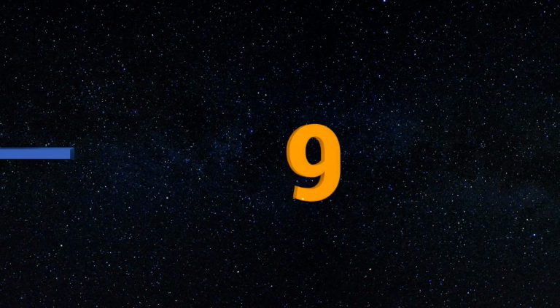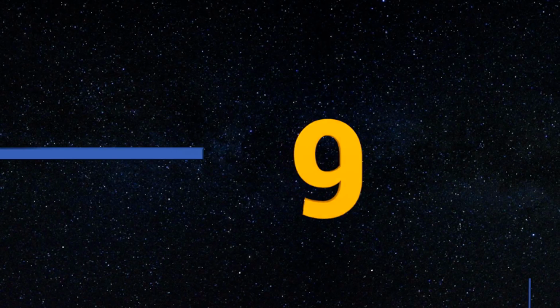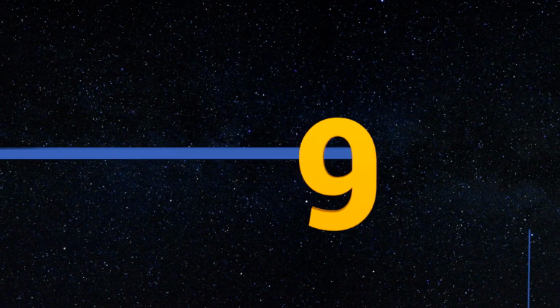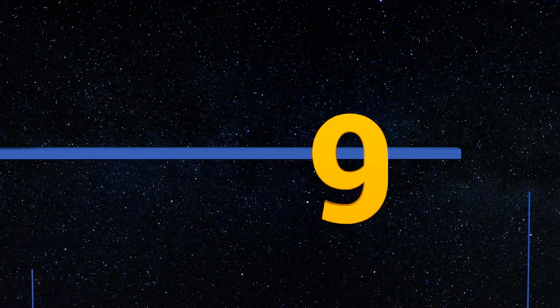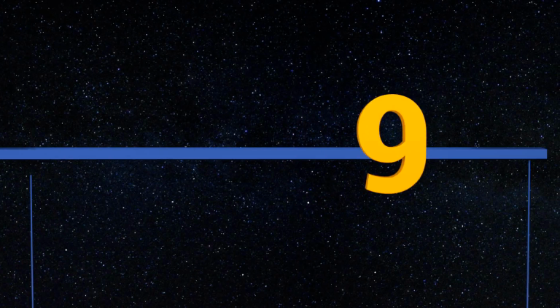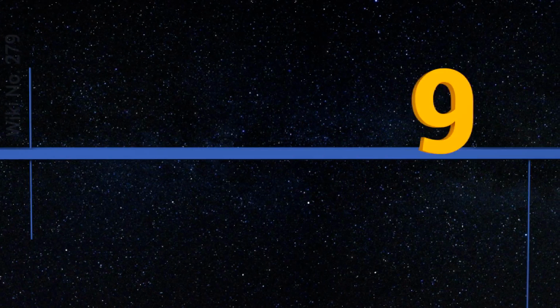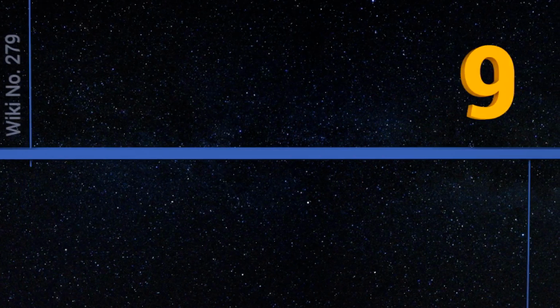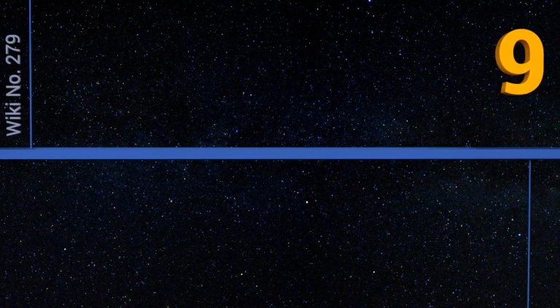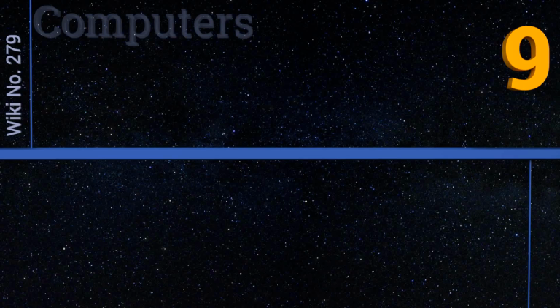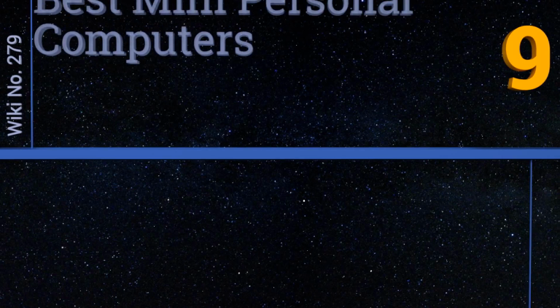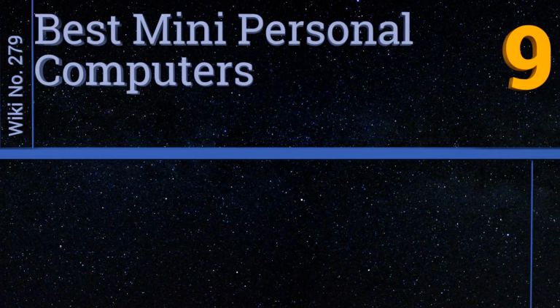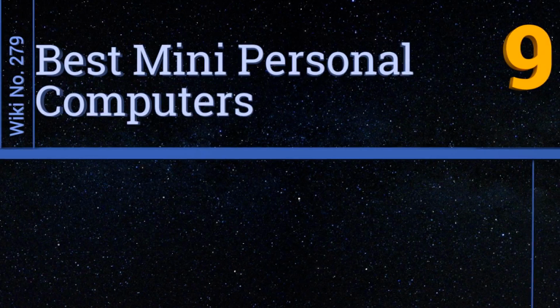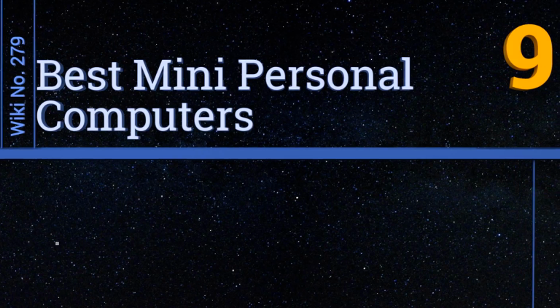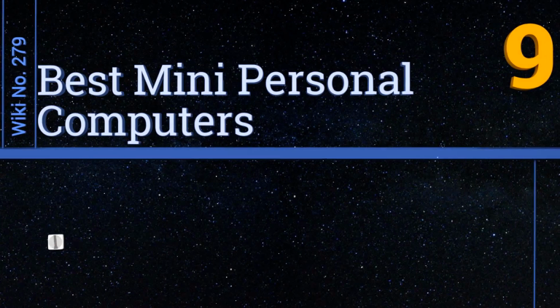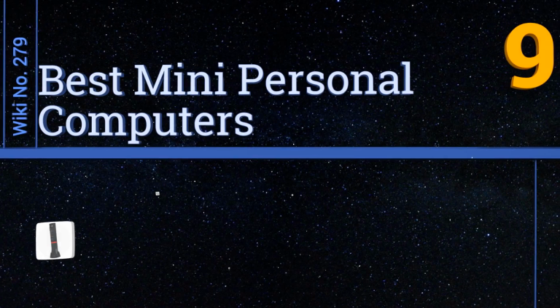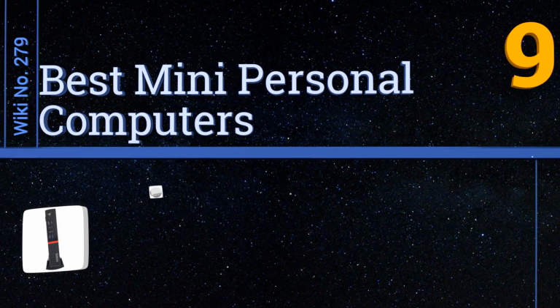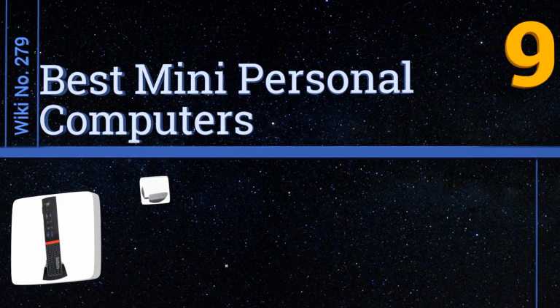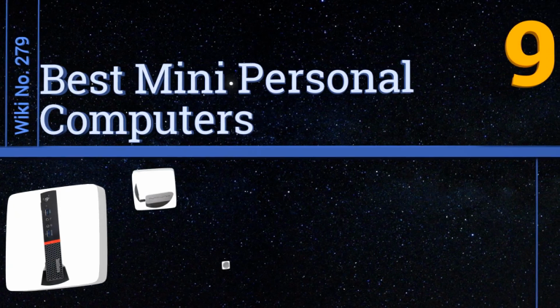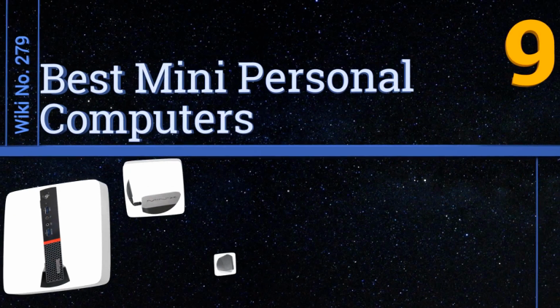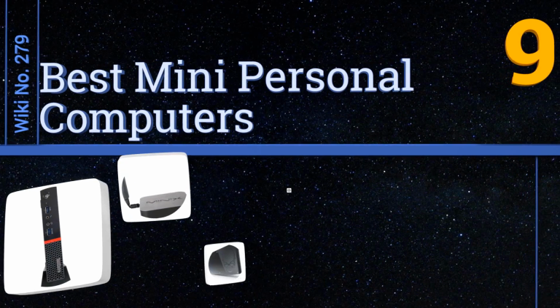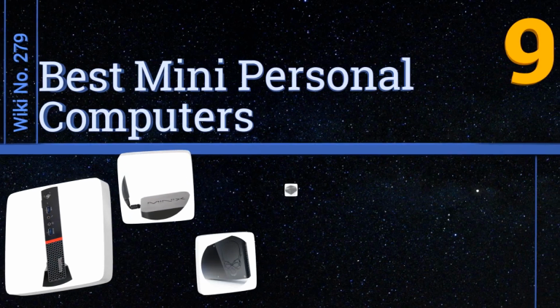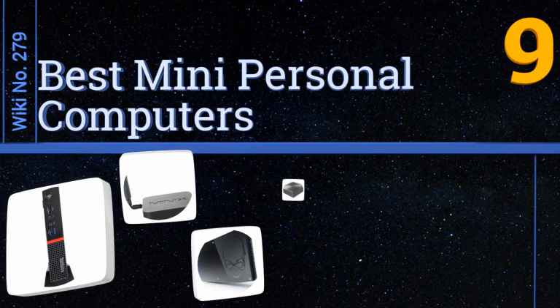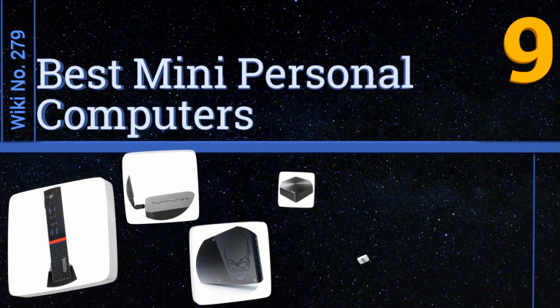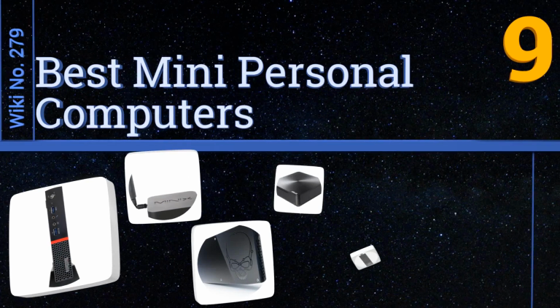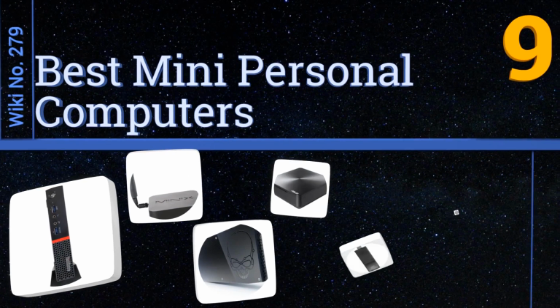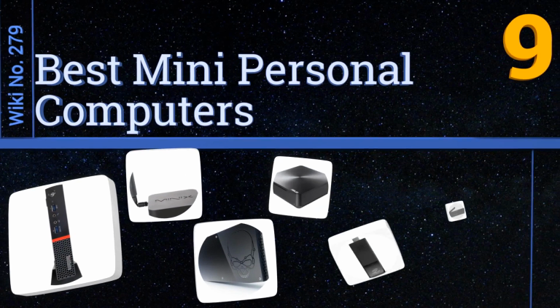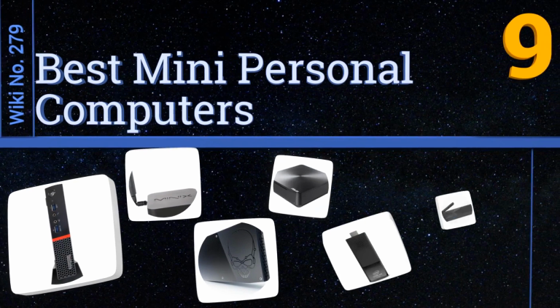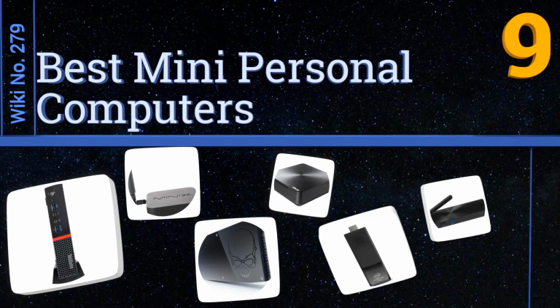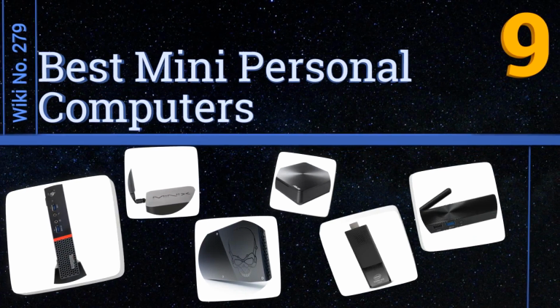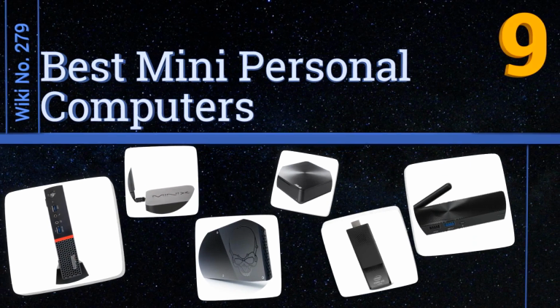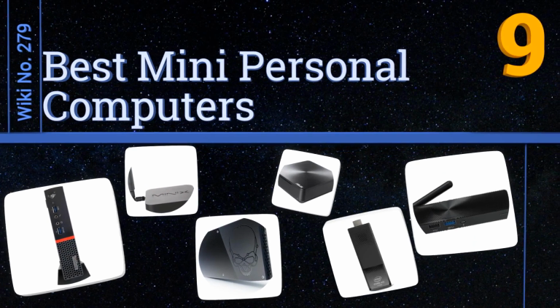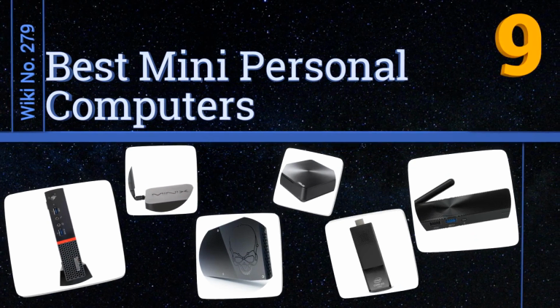EasyVid presents the nine best mini personal computers. Let's get started with the list.